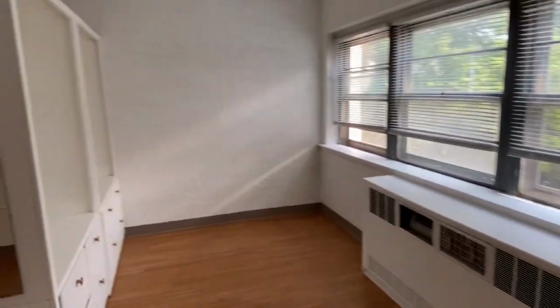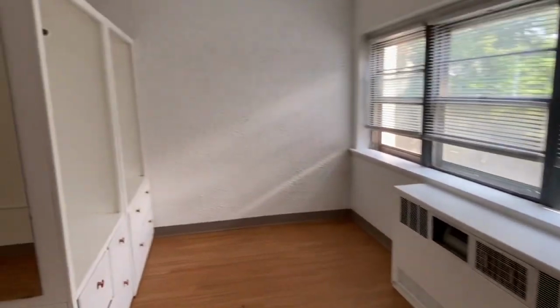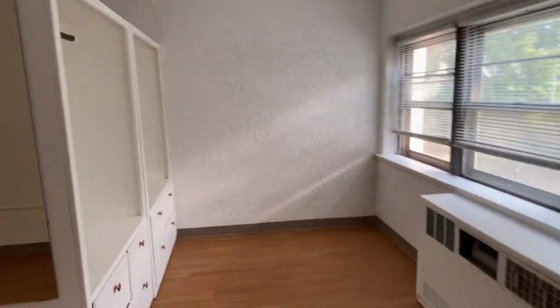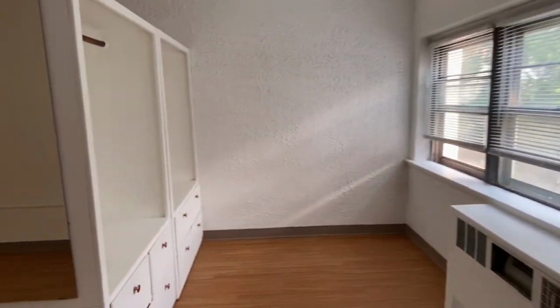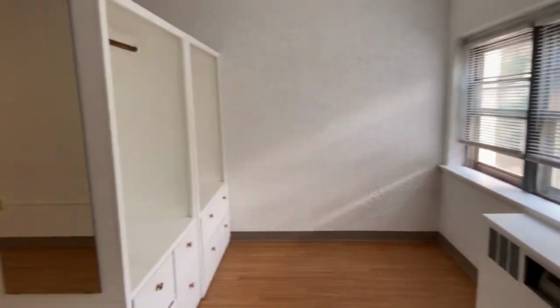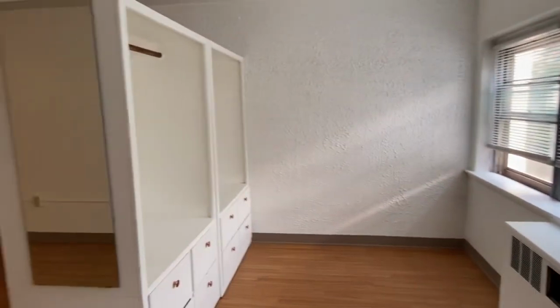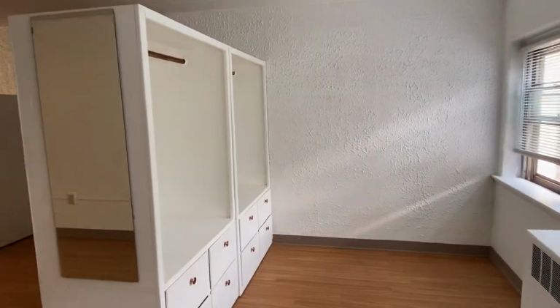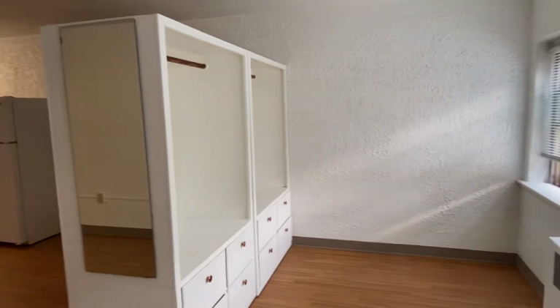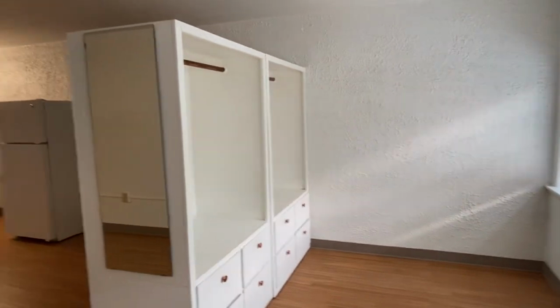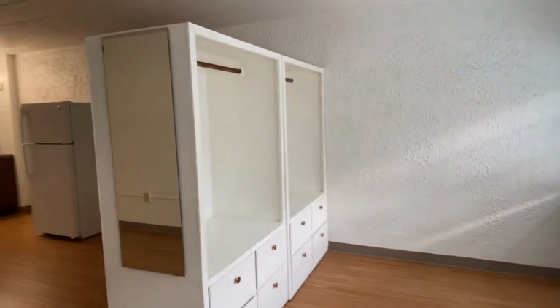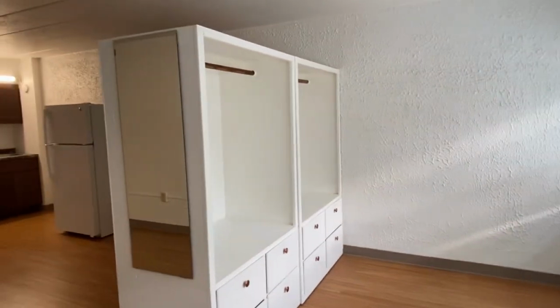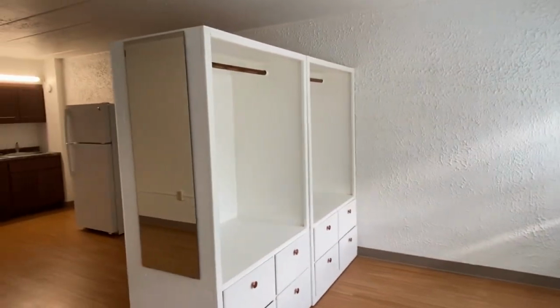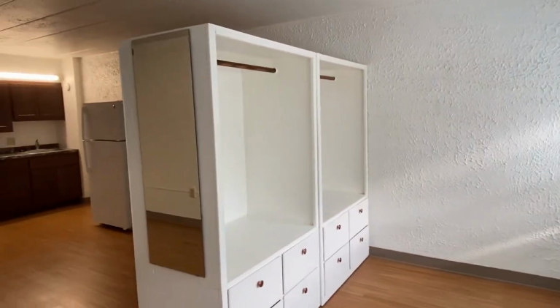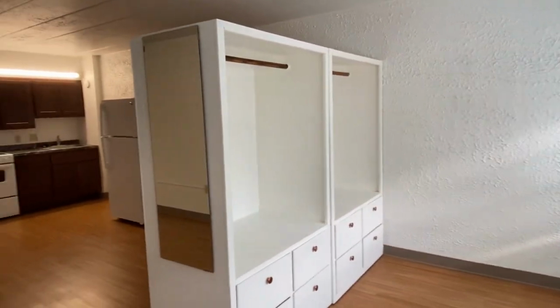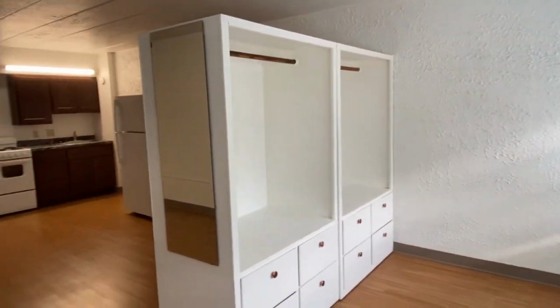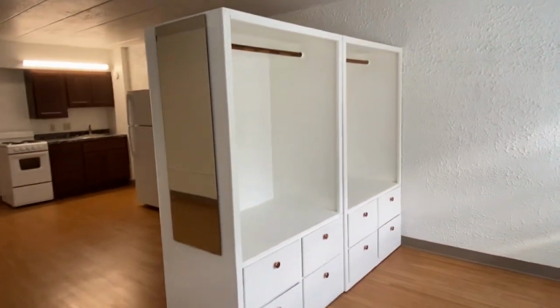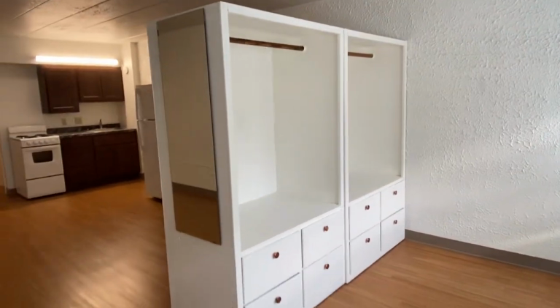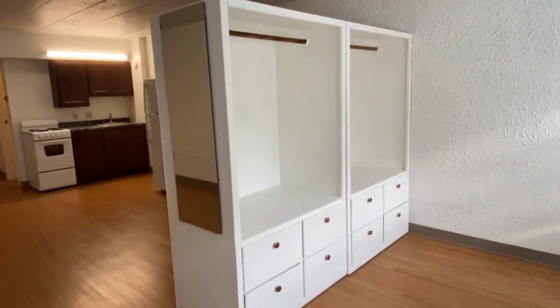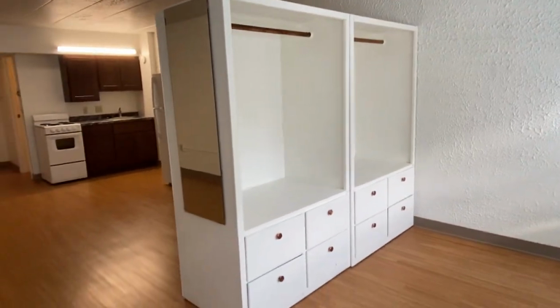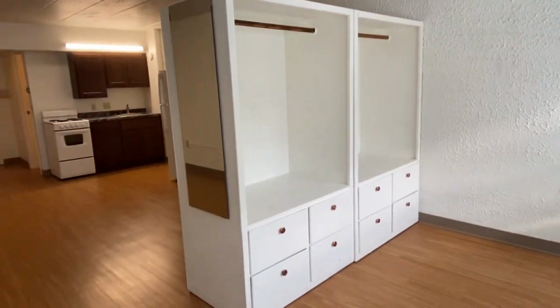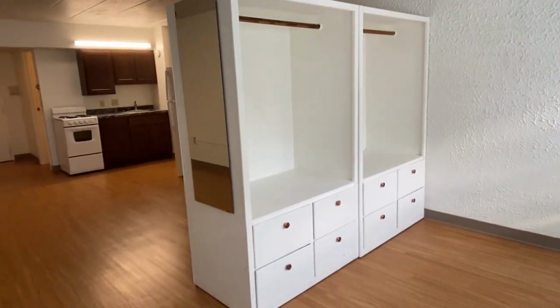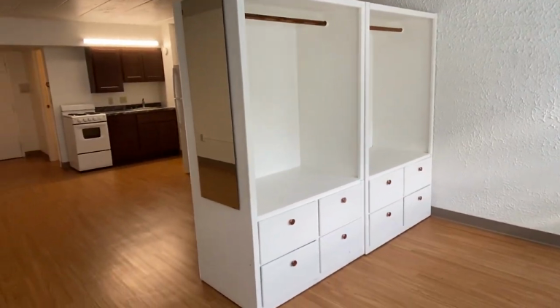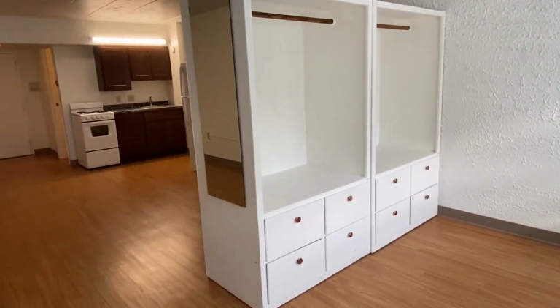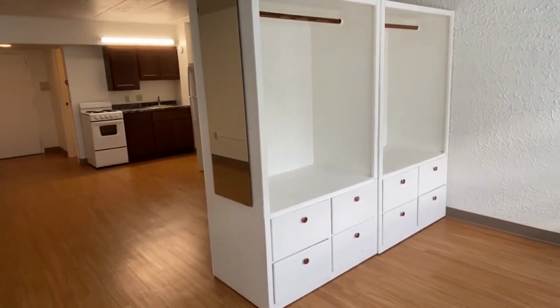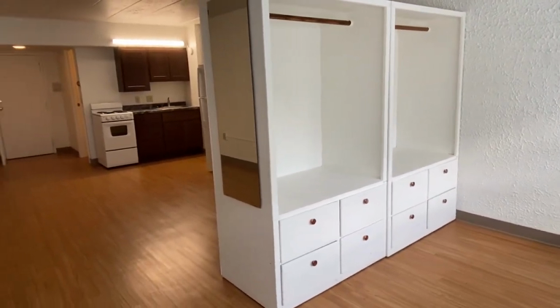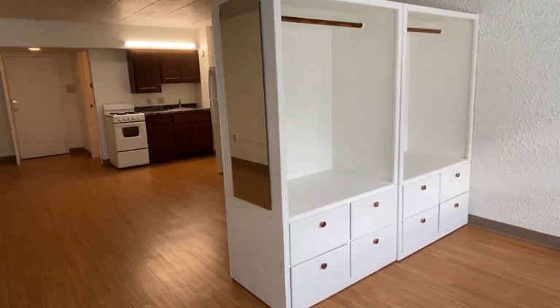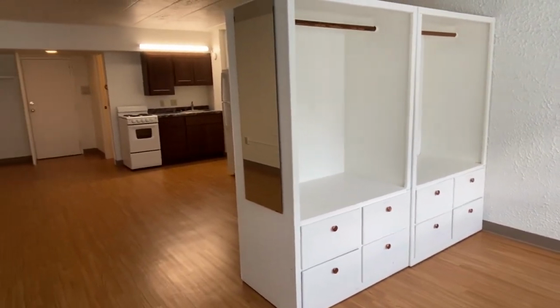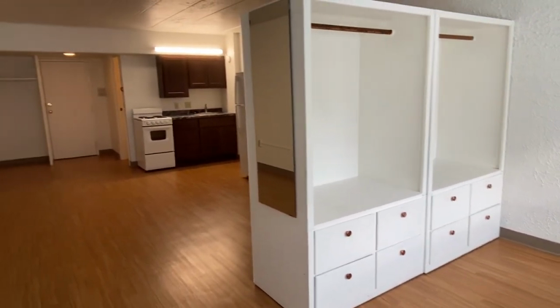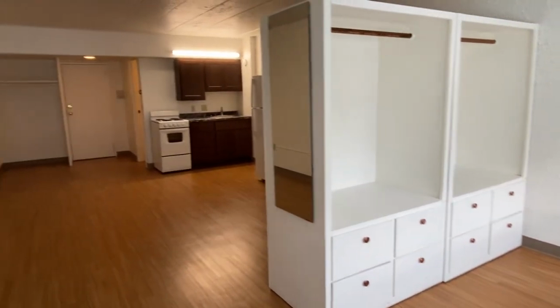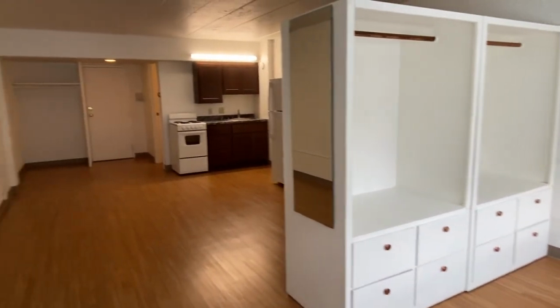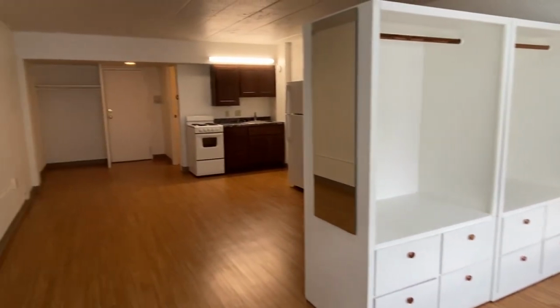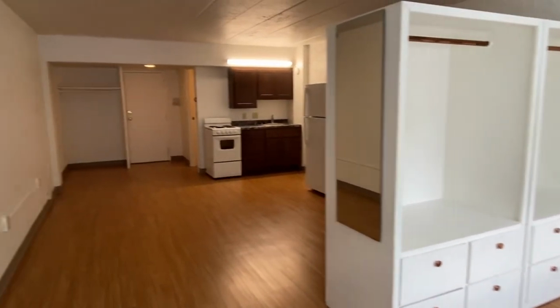This unit also comes with two movable armoires. These are on wheels, so you can move them around the room however you'd like.